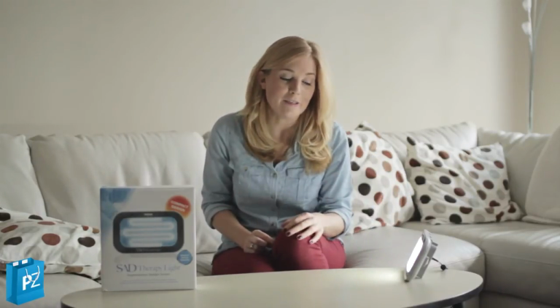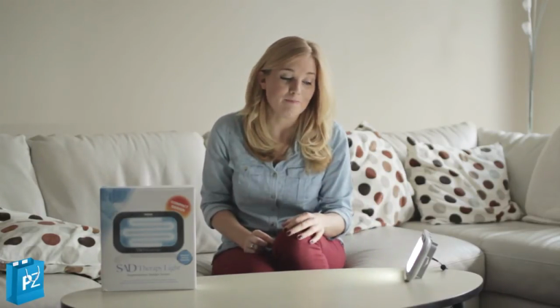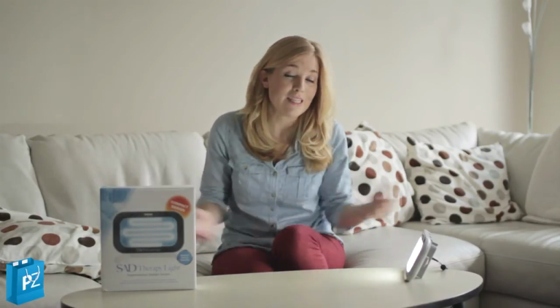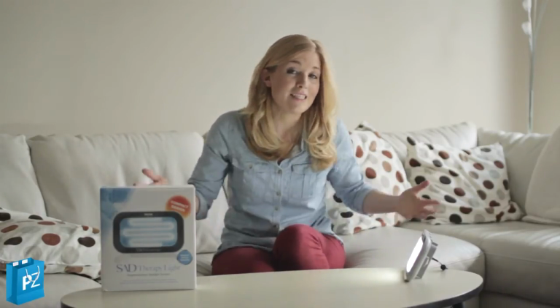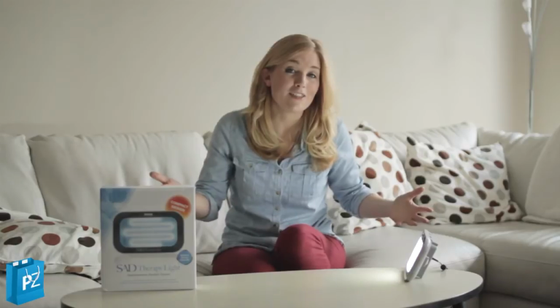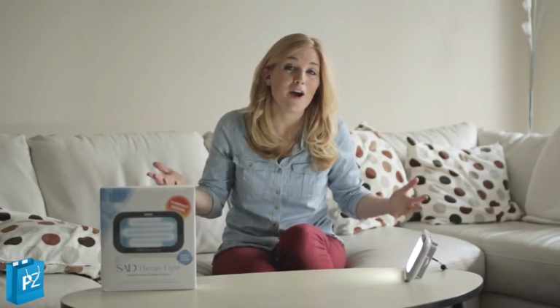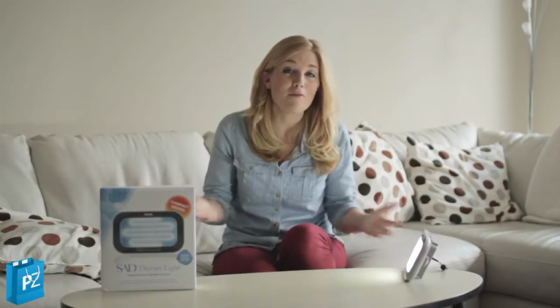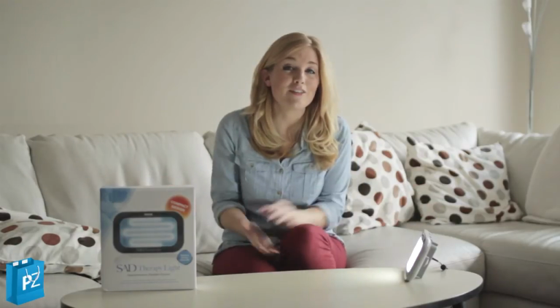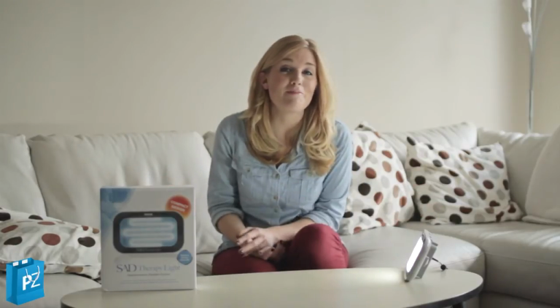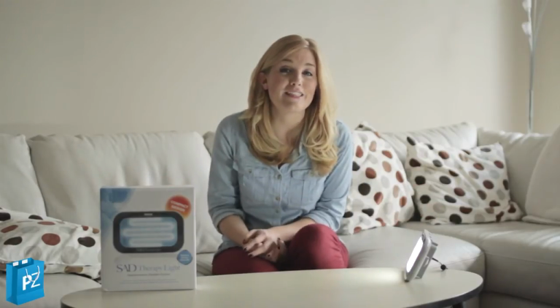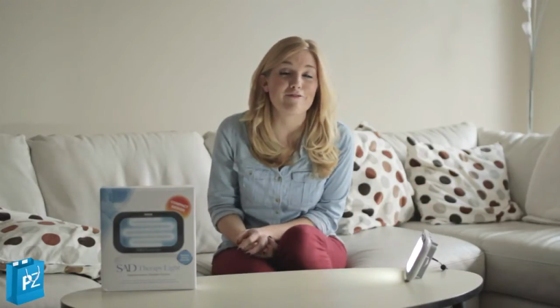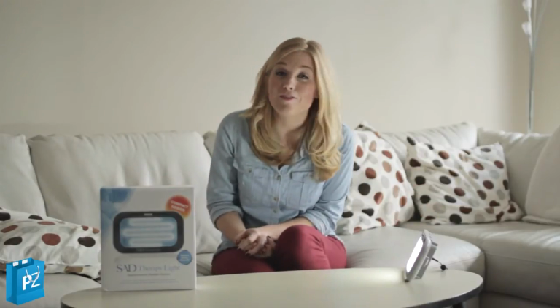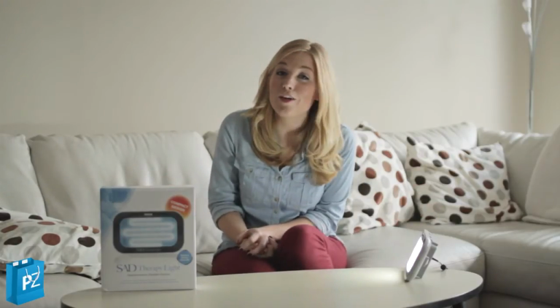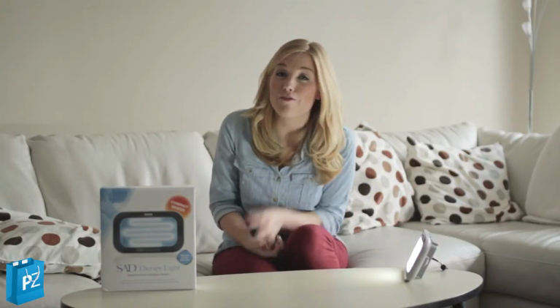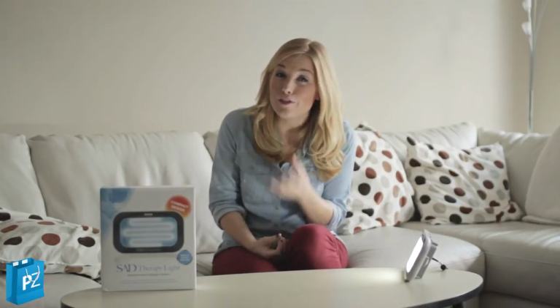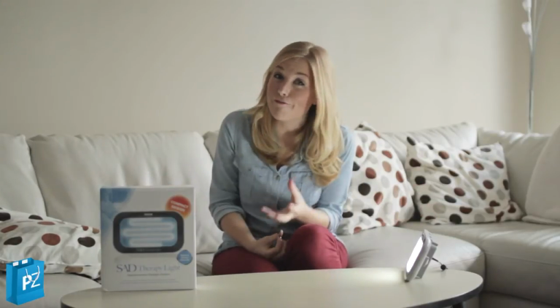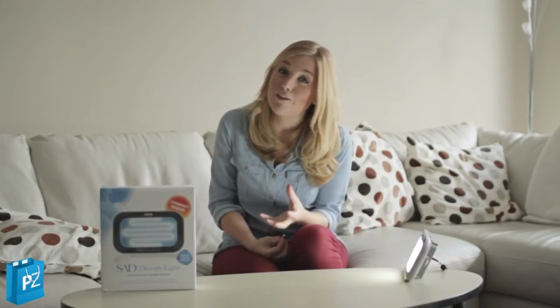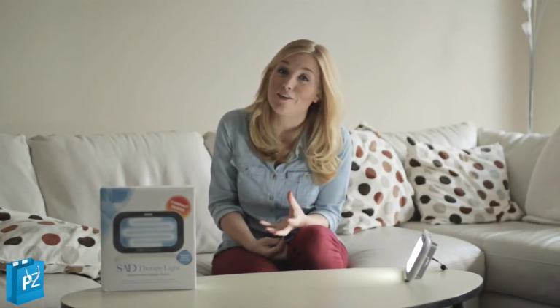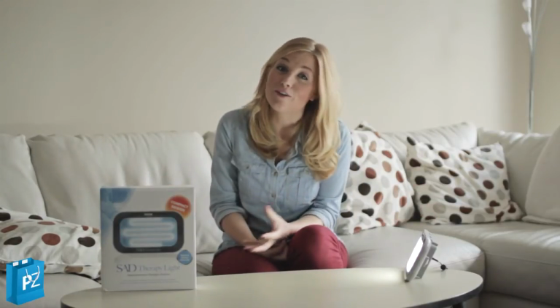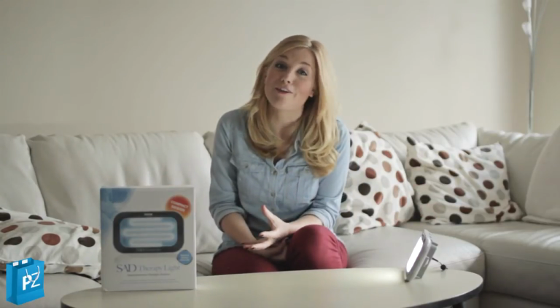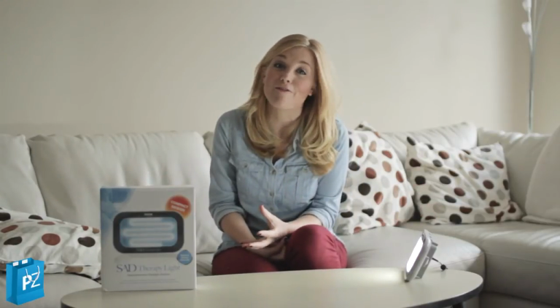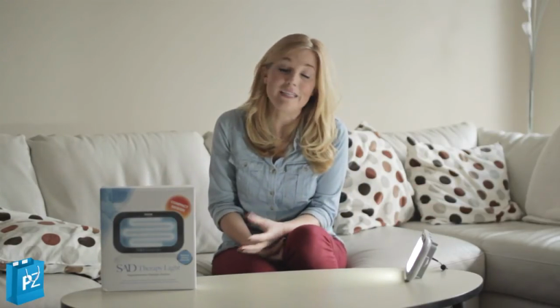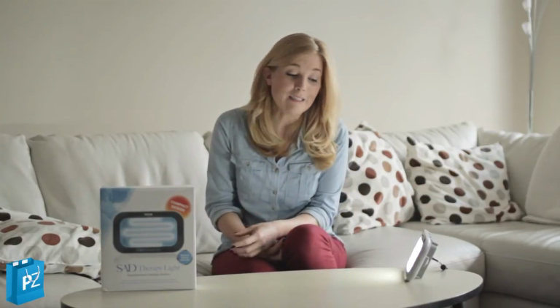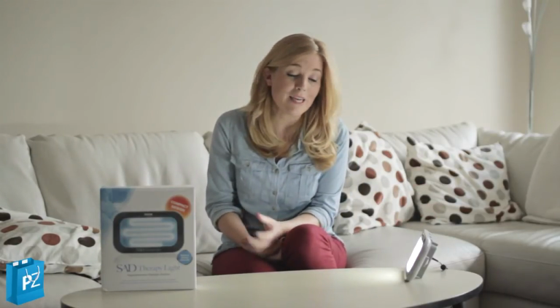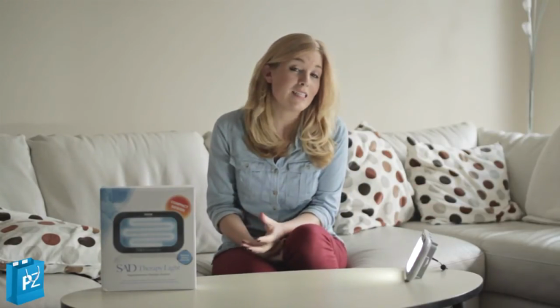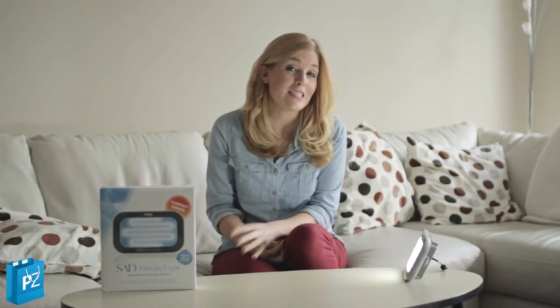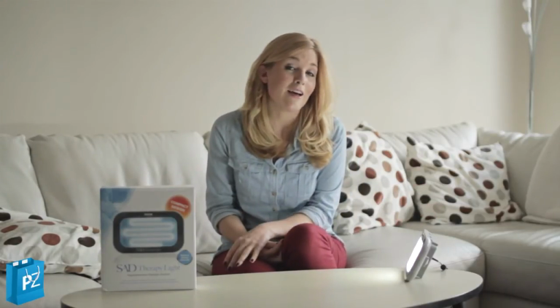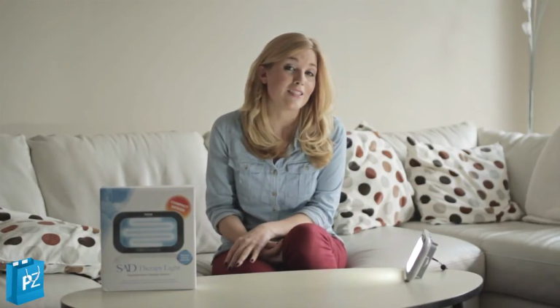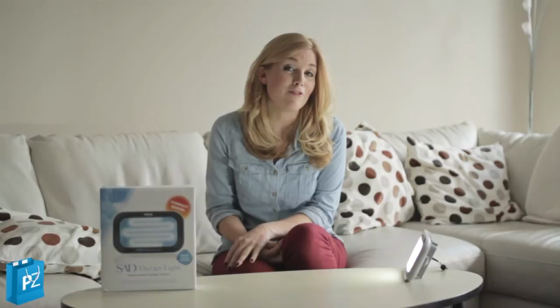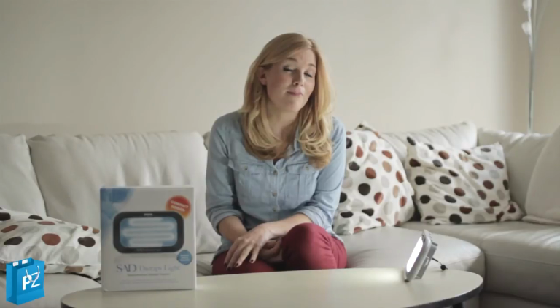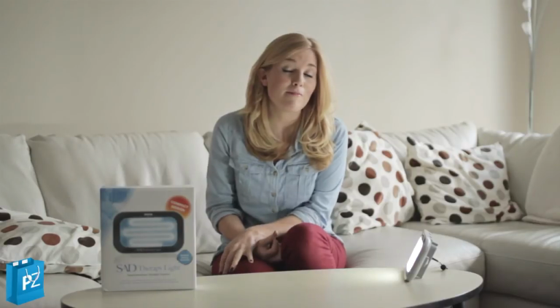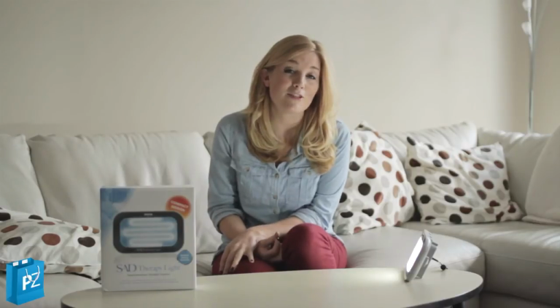So I hope that this could make a difference for you if you do feel like you are suffering. The SAD light from Paramount Zone.